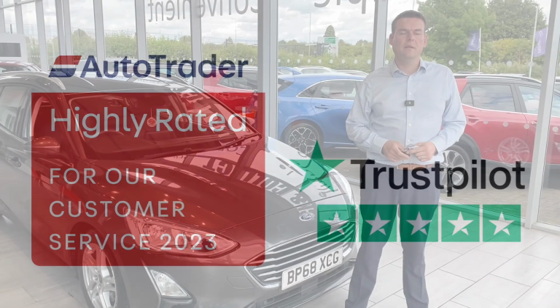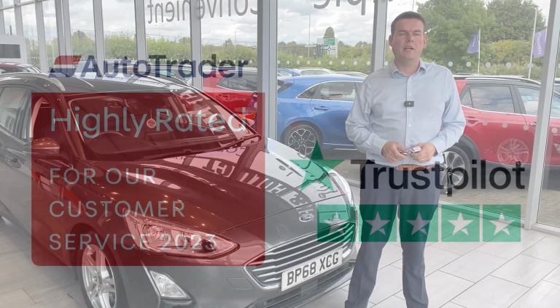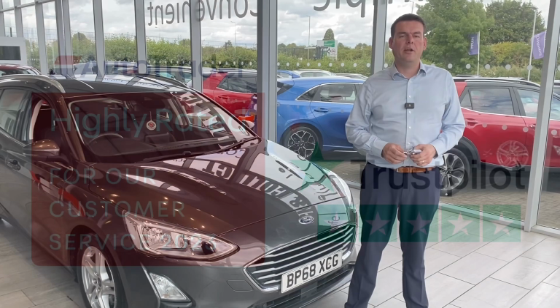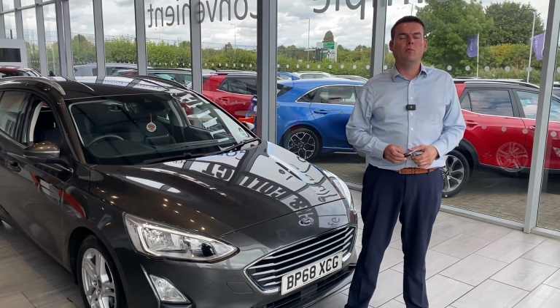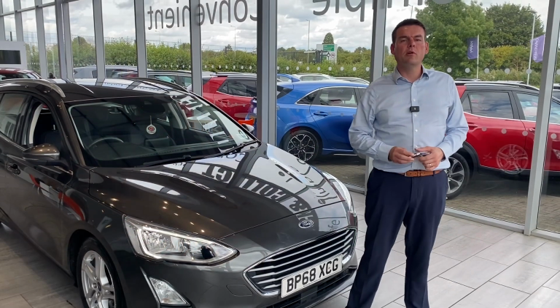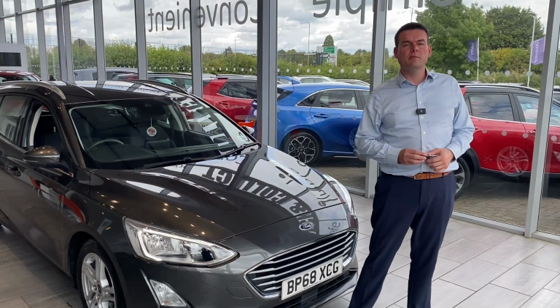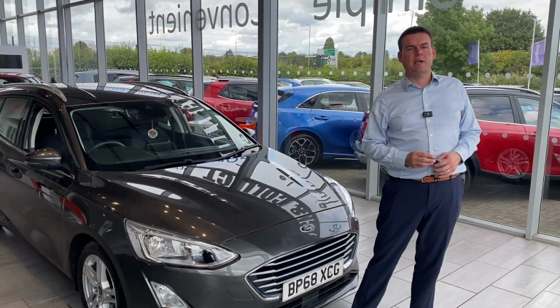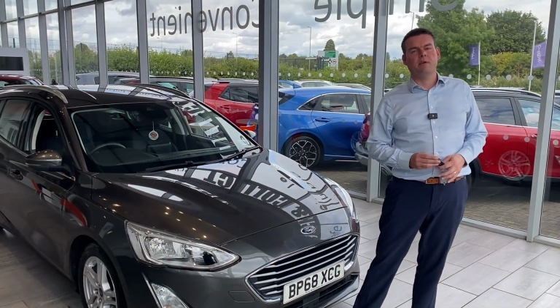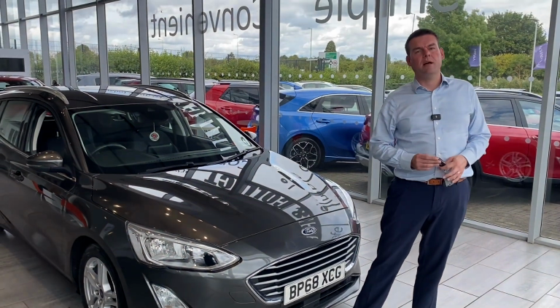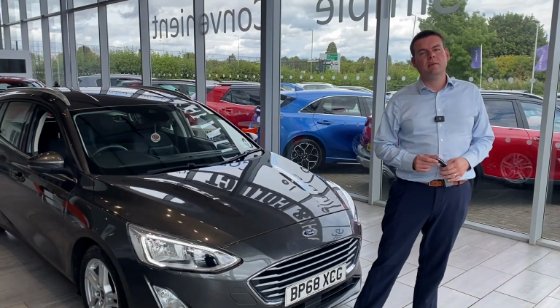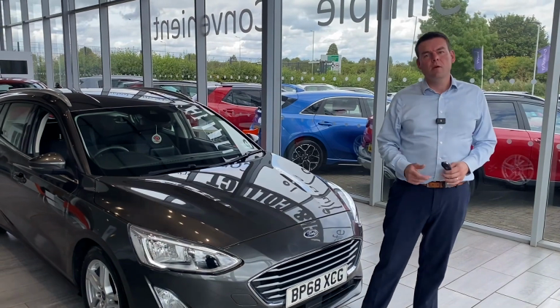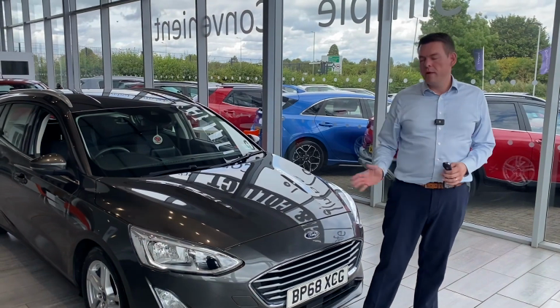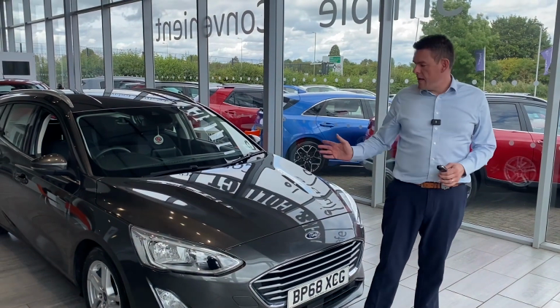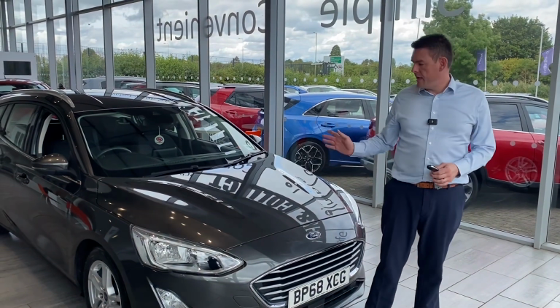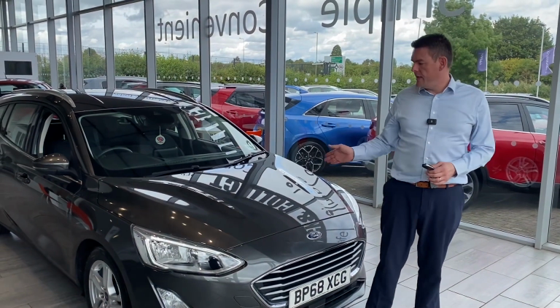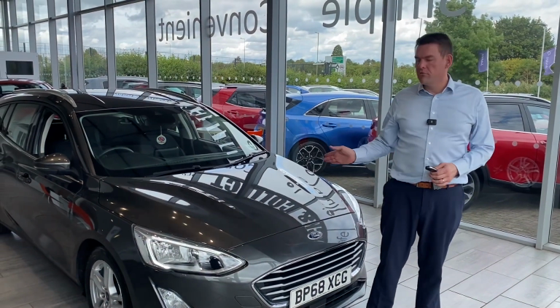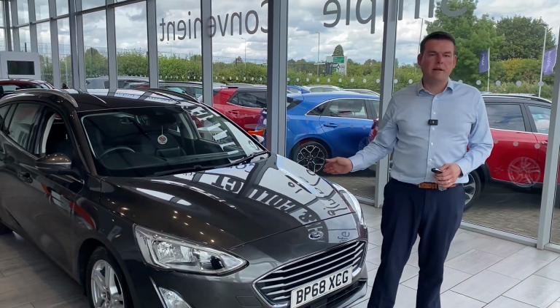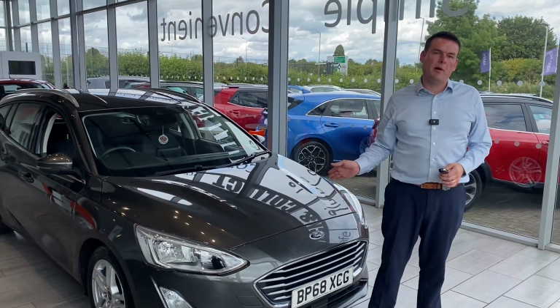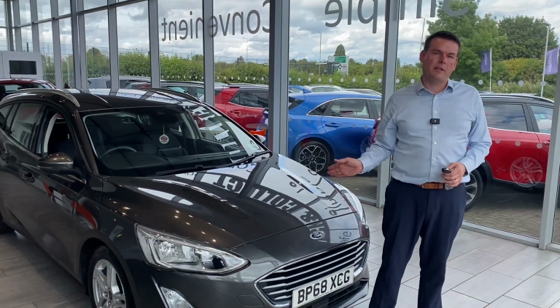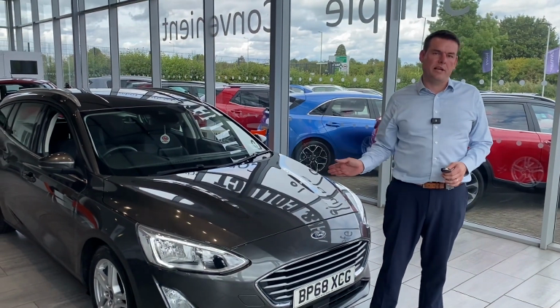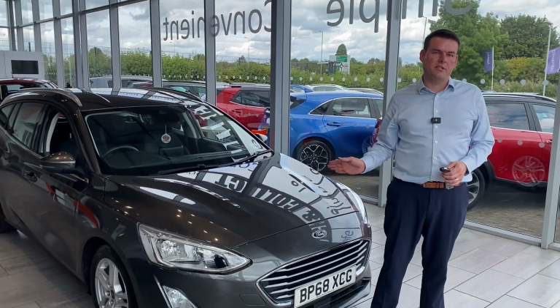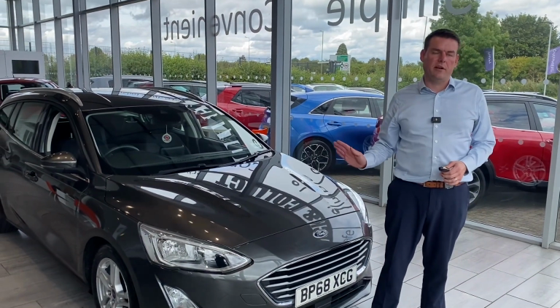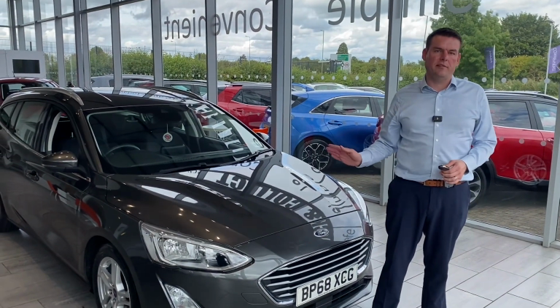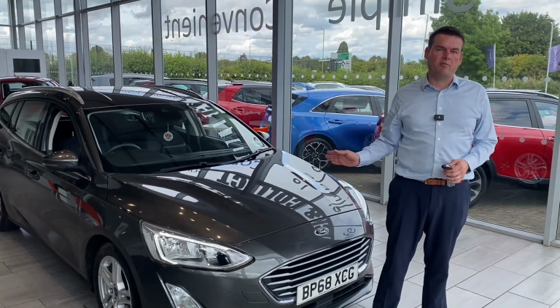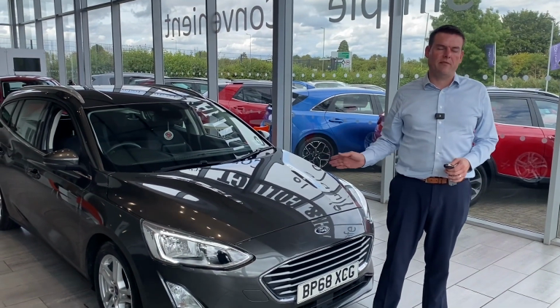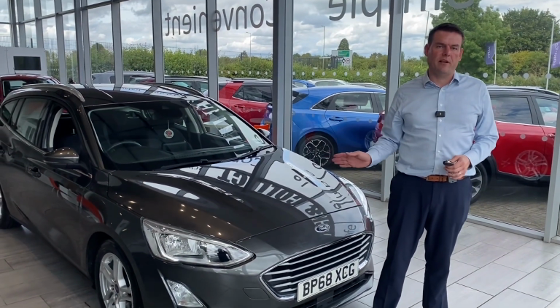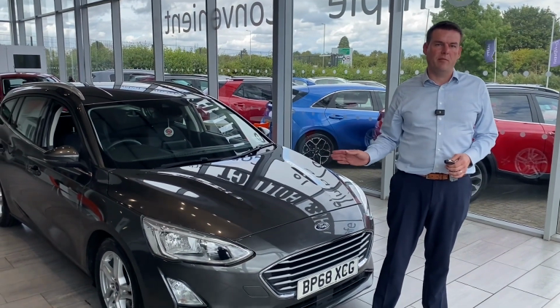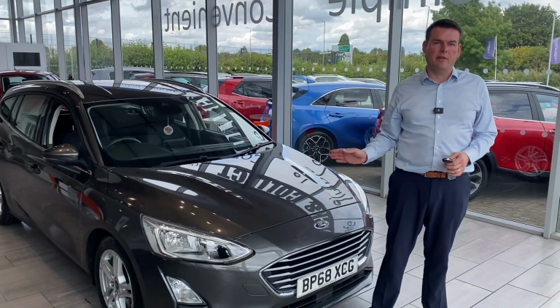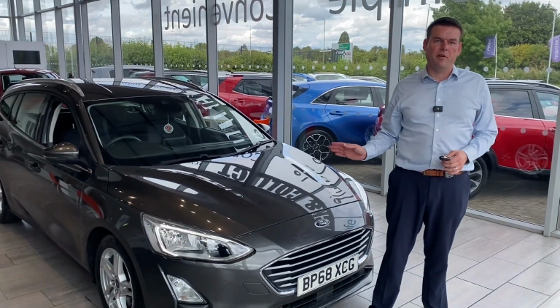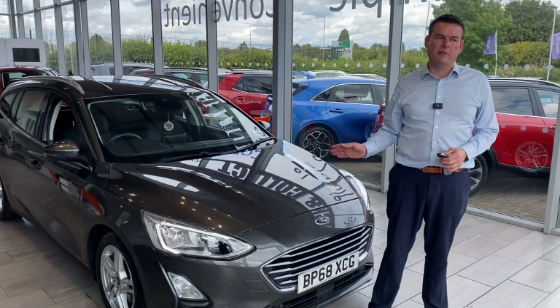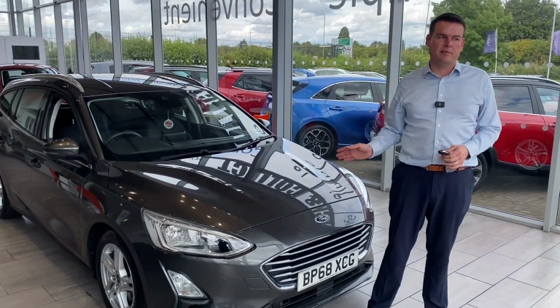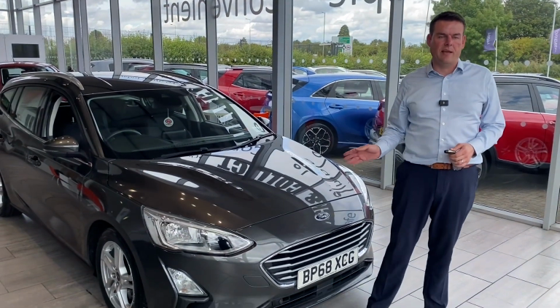Hello, welcome to Thame Cars. We have a great car exchange to show you. This is great value for money — a Focus estate.